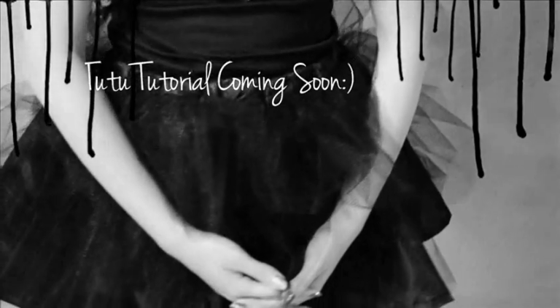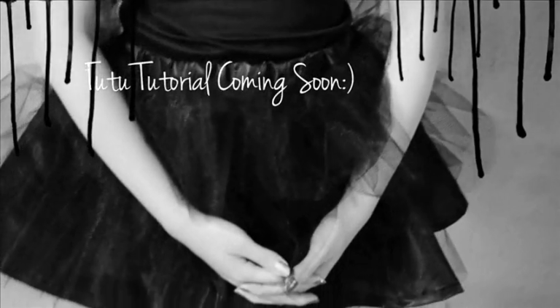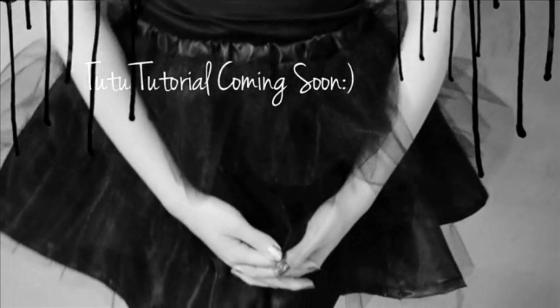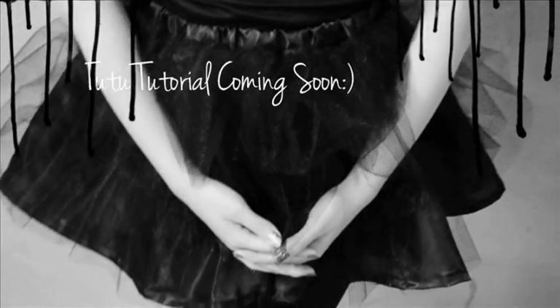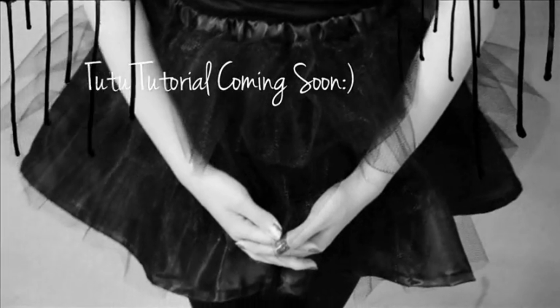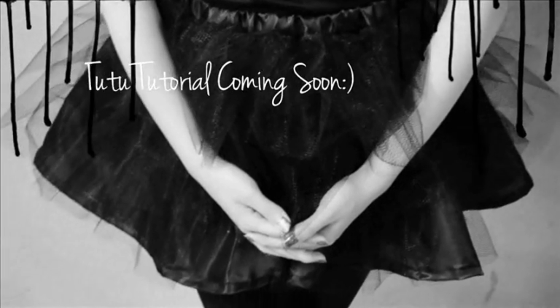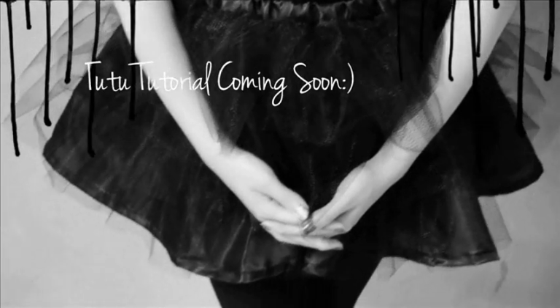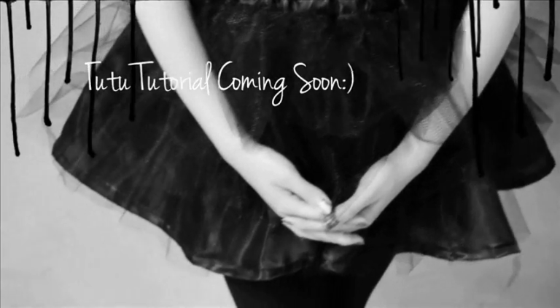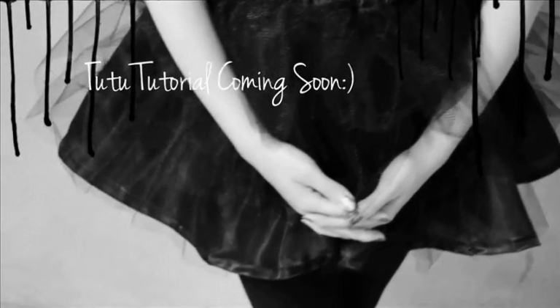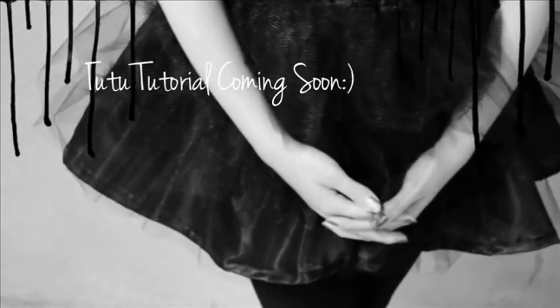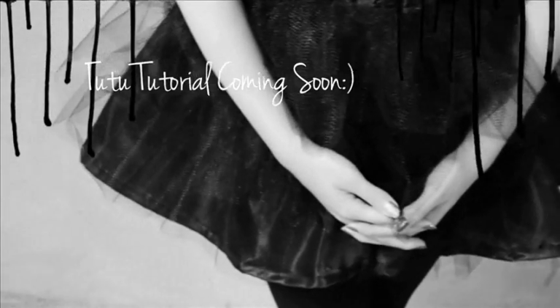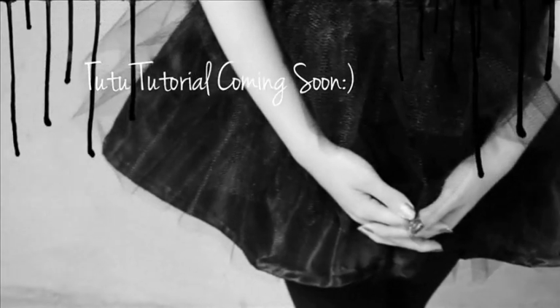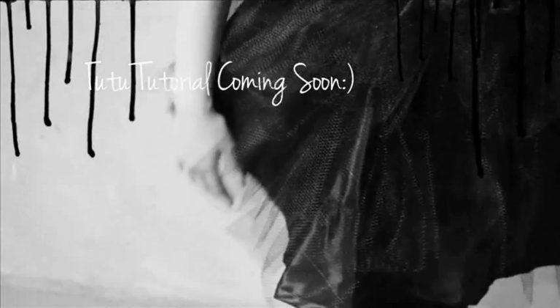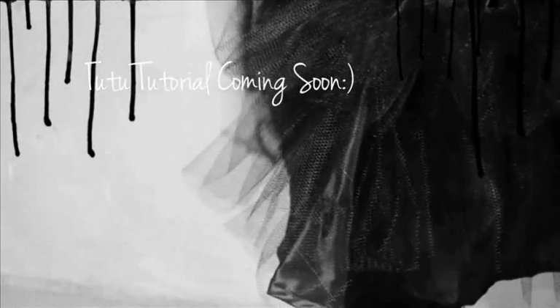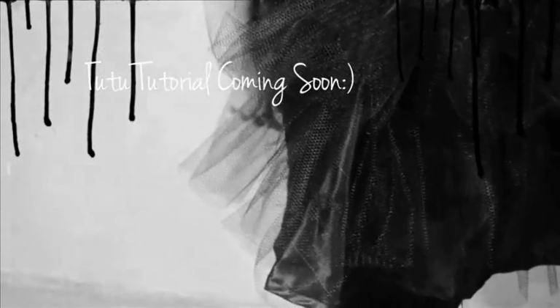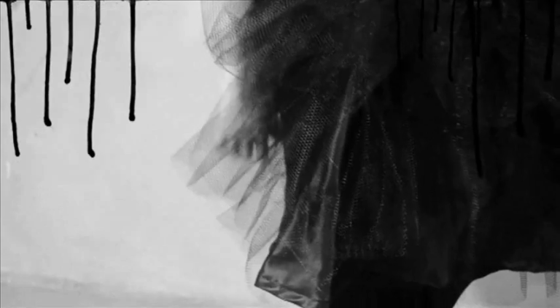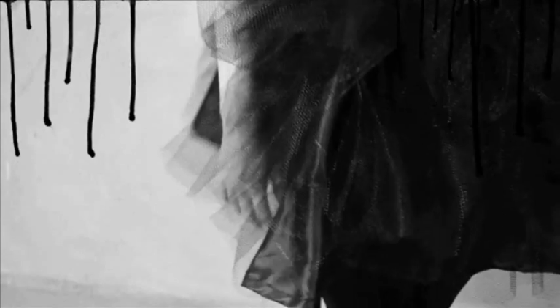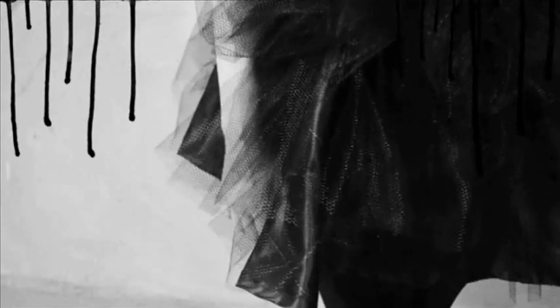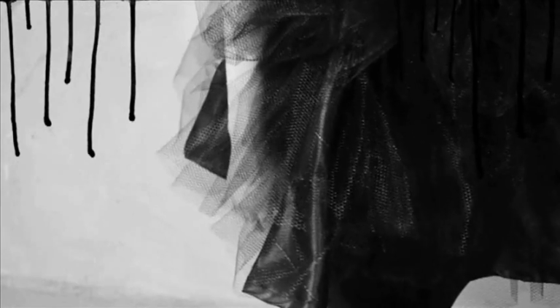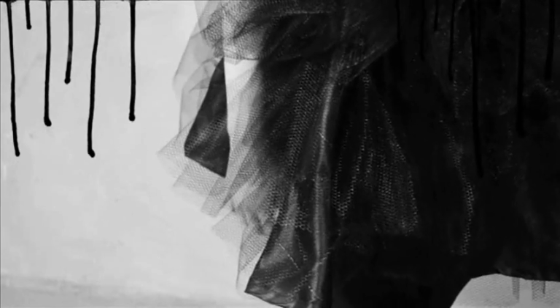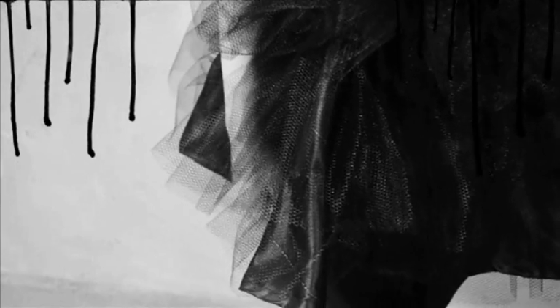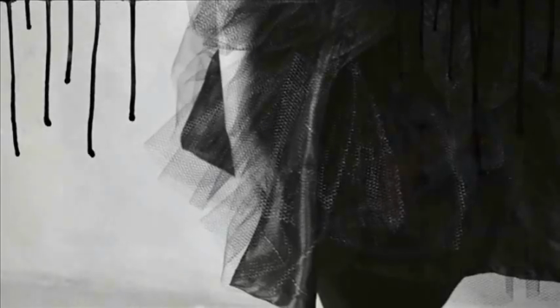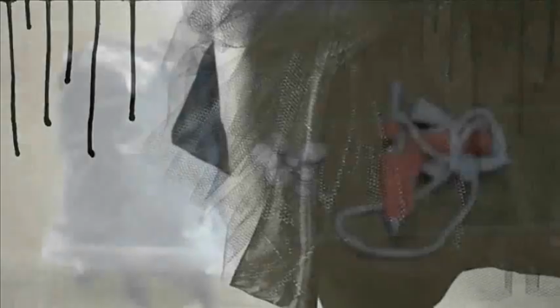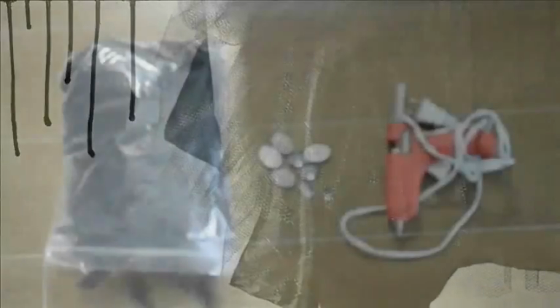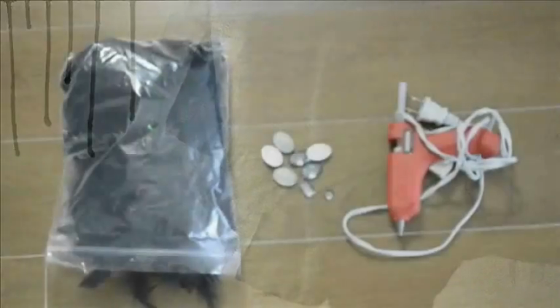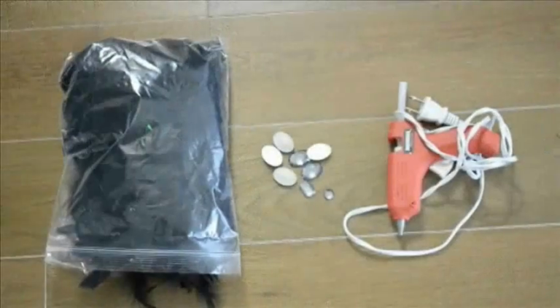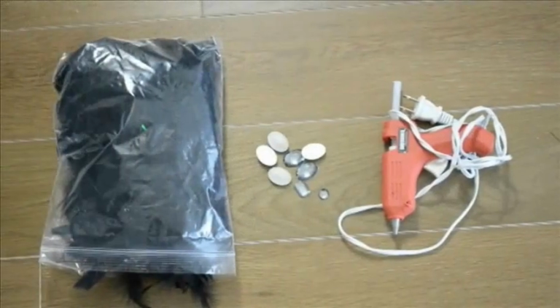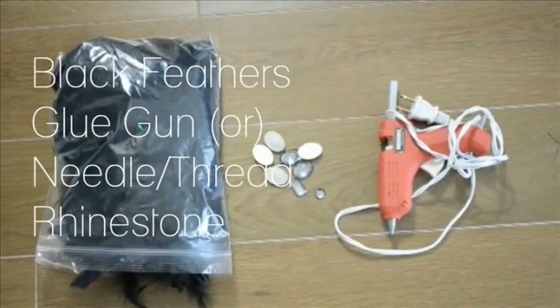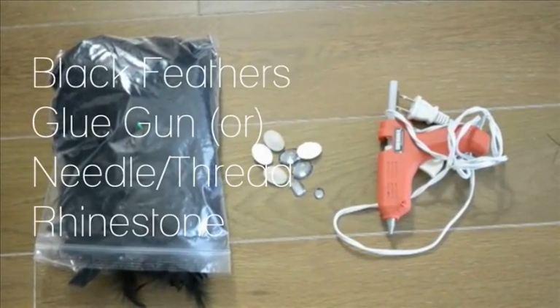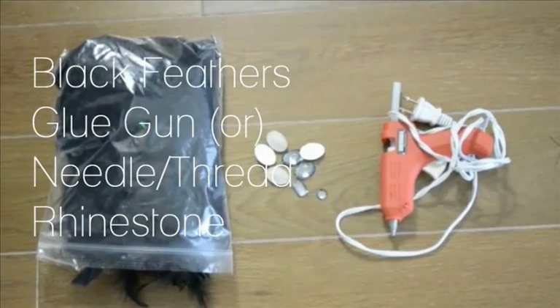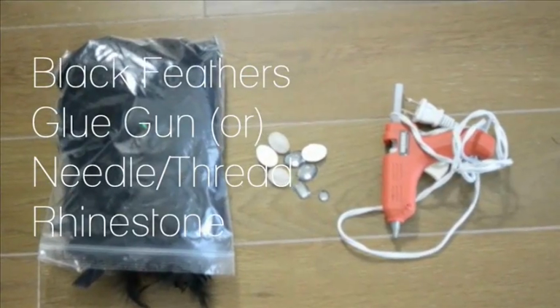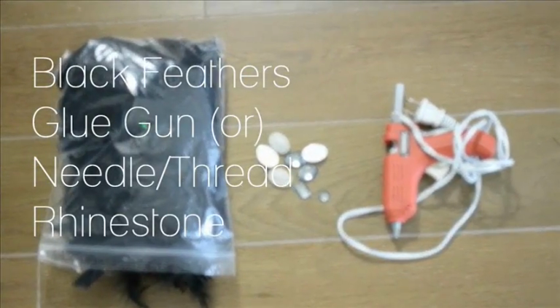The tutorial for the tutu that I'm wearing will be uploaded as soon as we're done with this one. So stay tuned and have a happy Halloween!